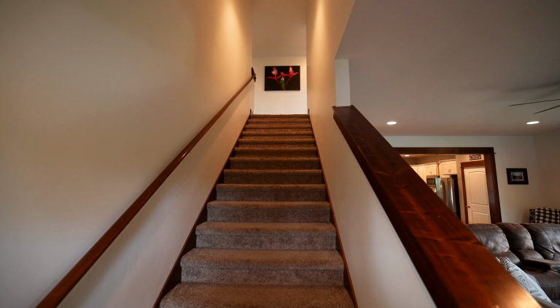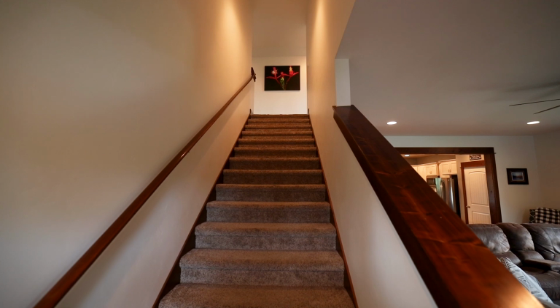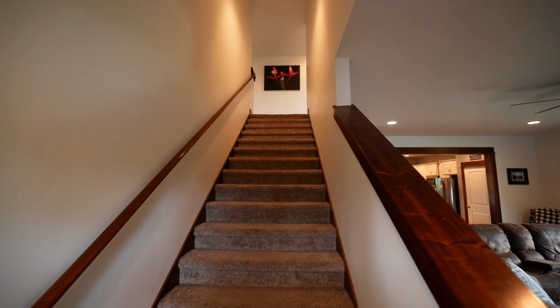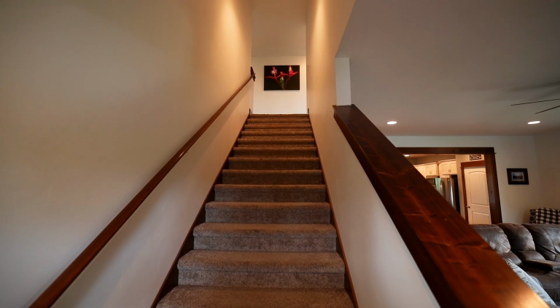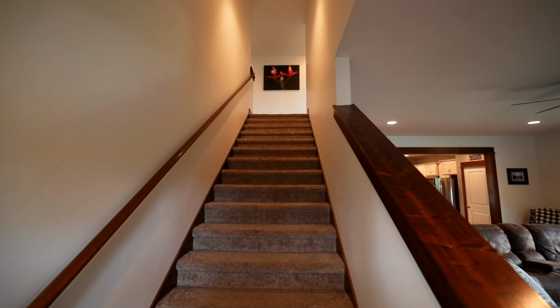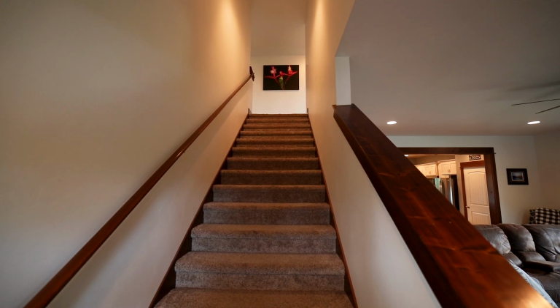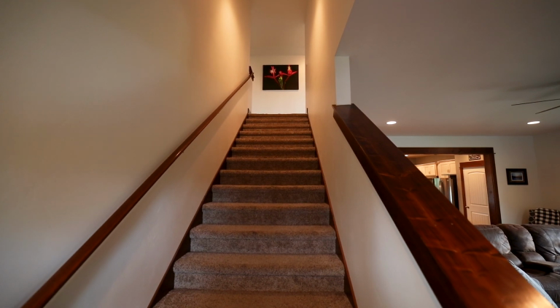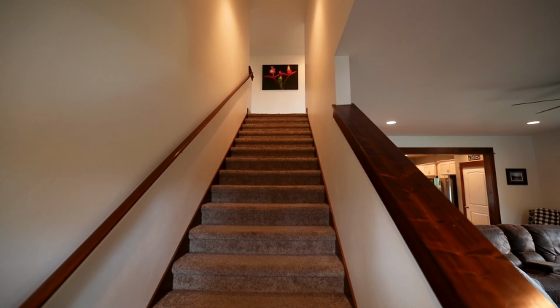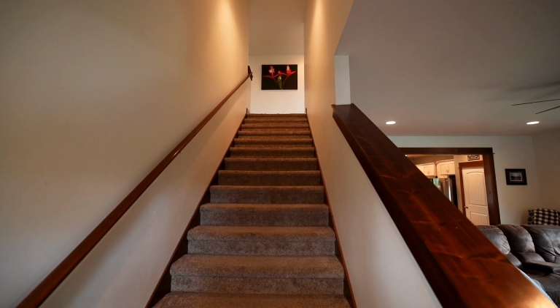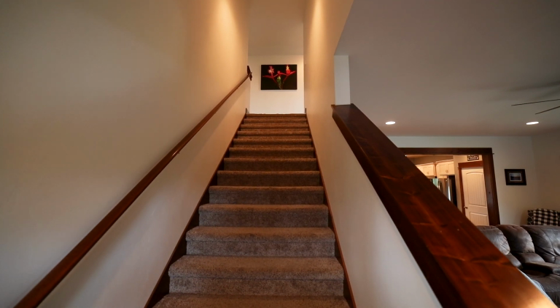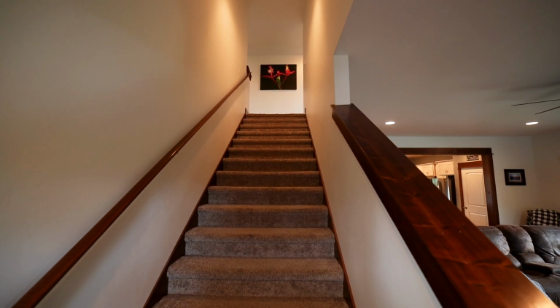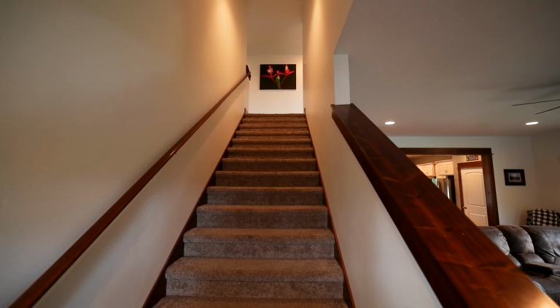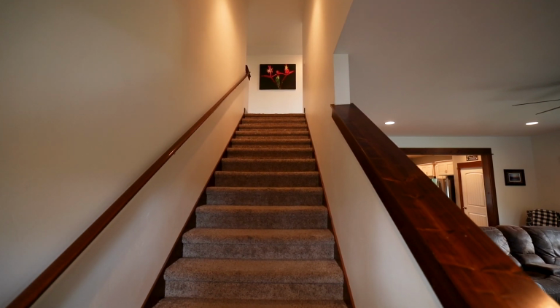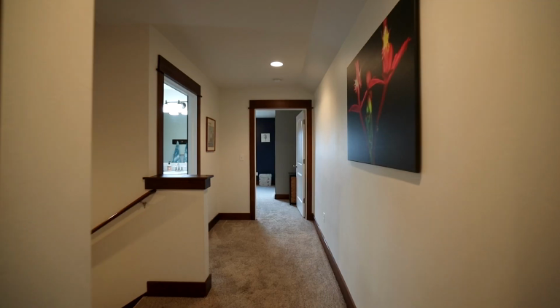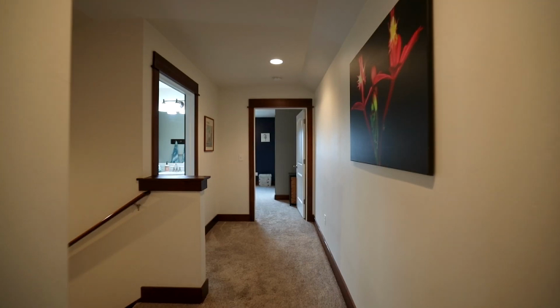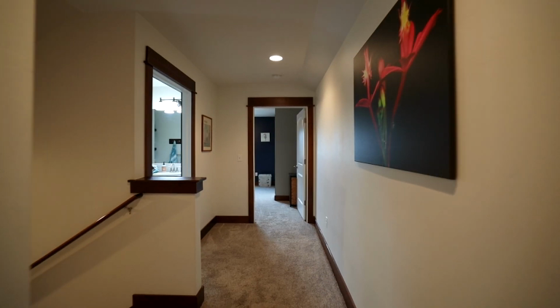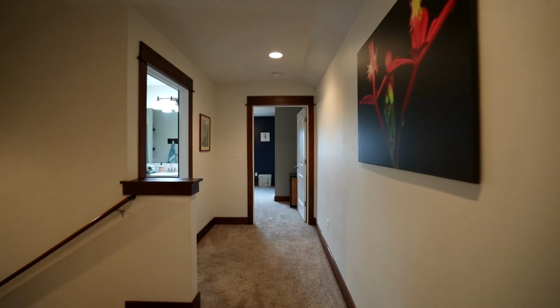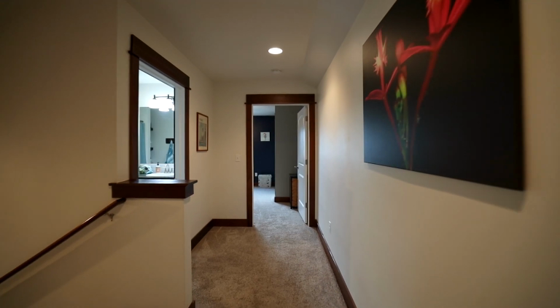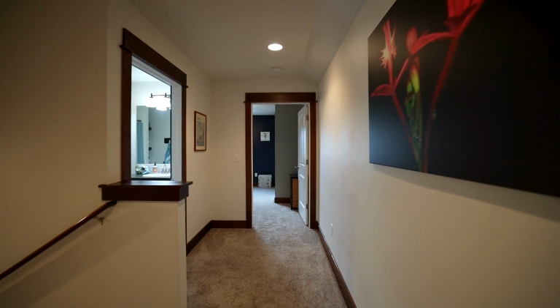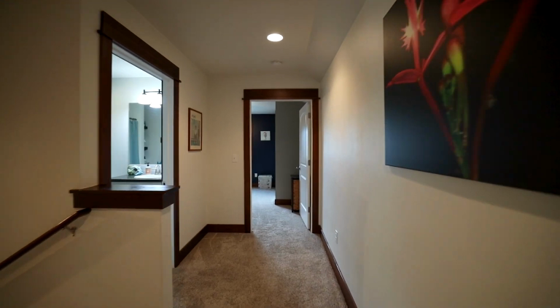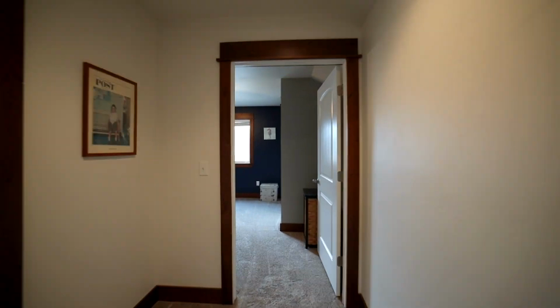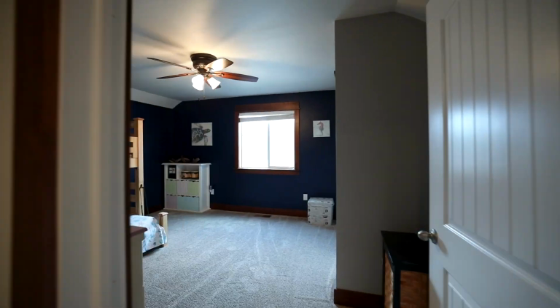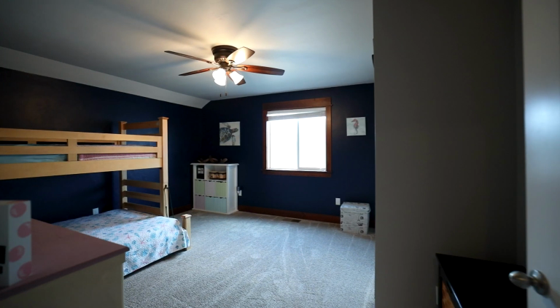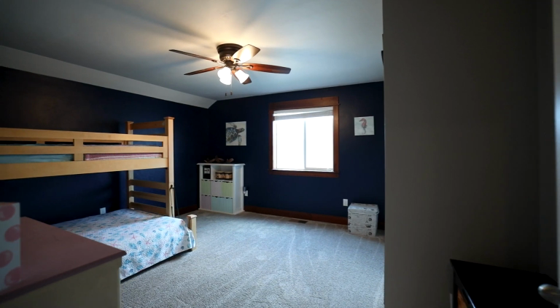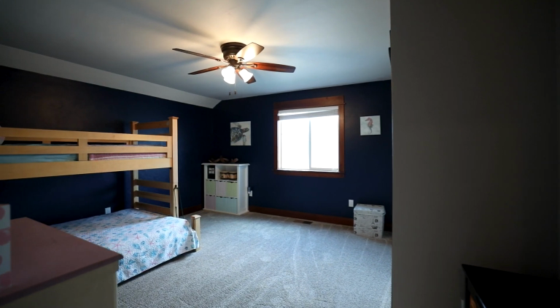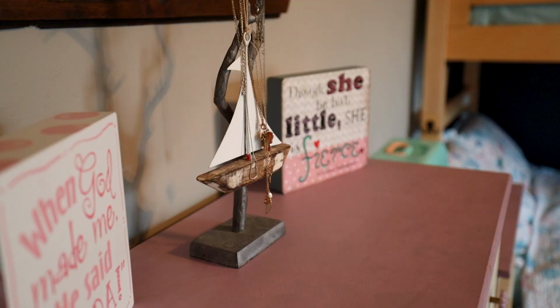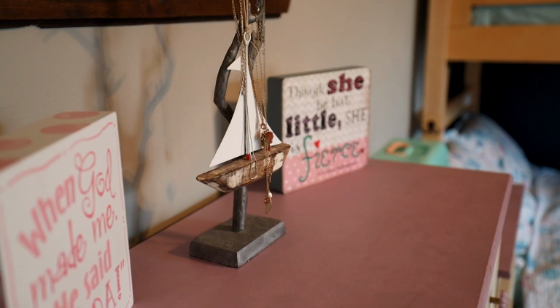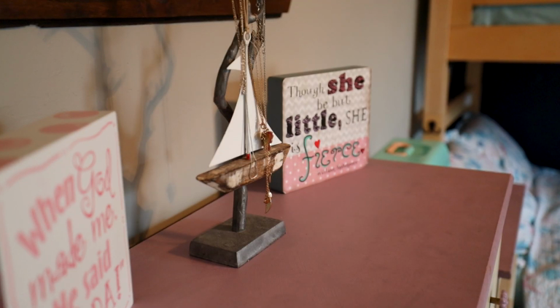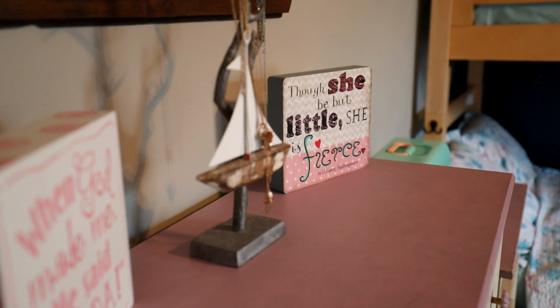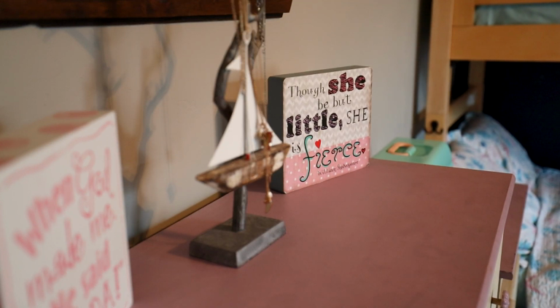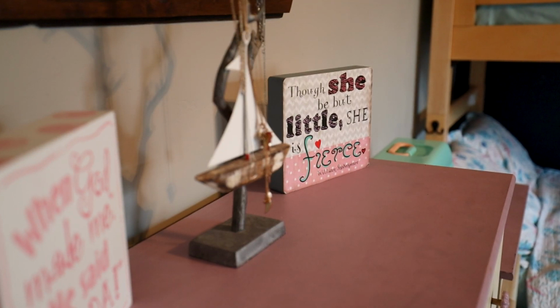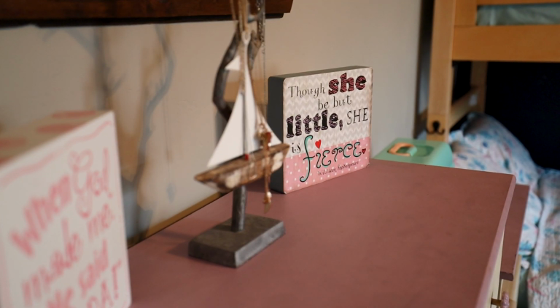Upstairs, there are two bedrooms with large closets that sit either side of a full bathroom.